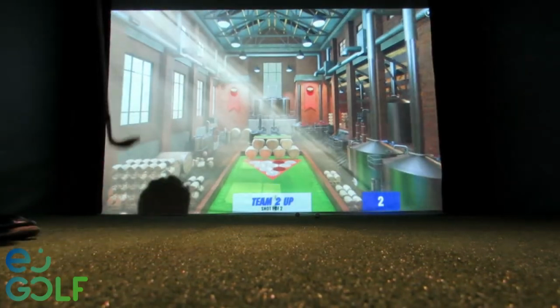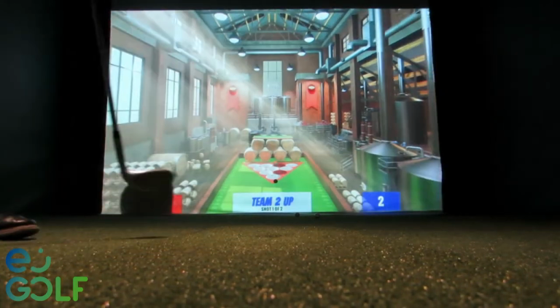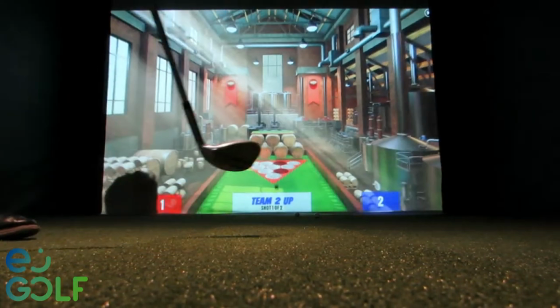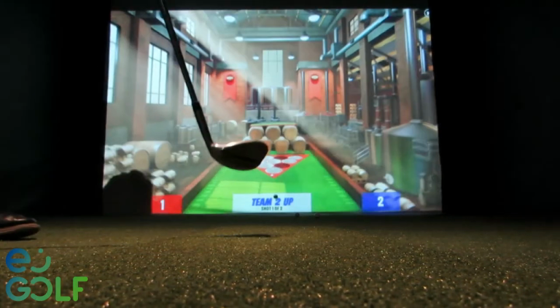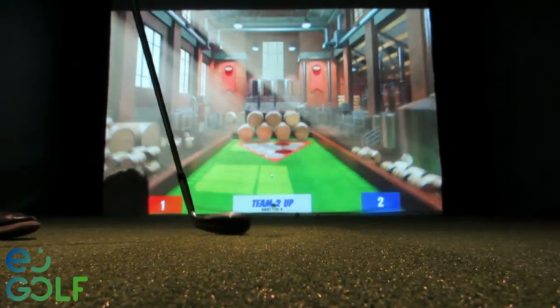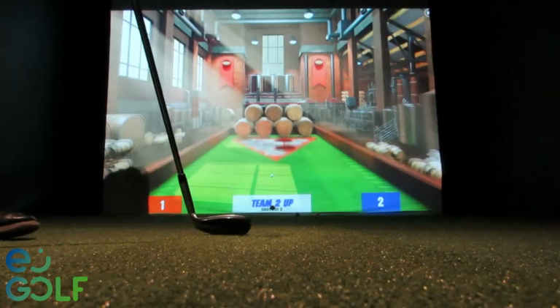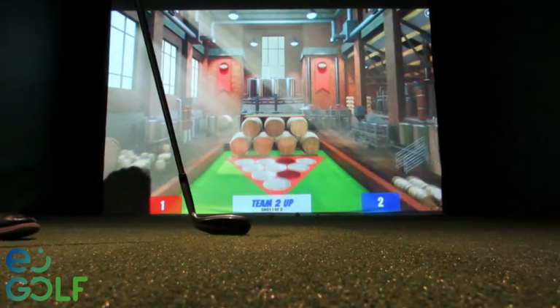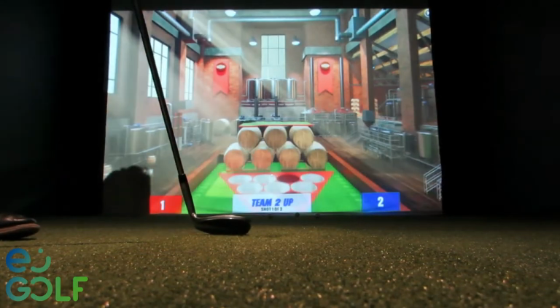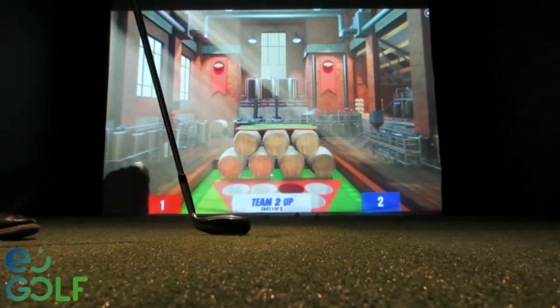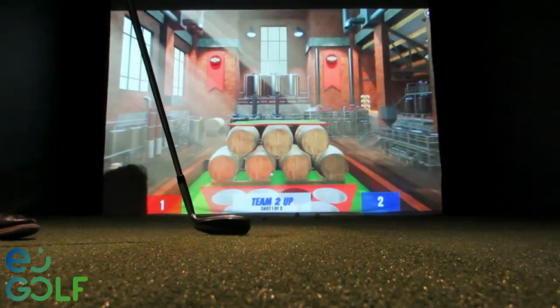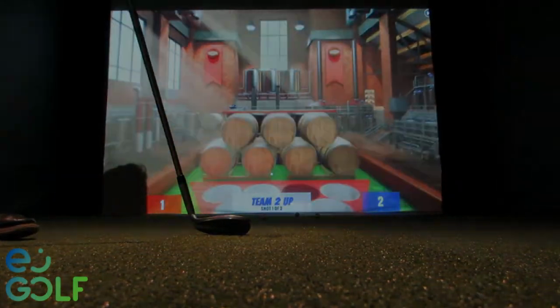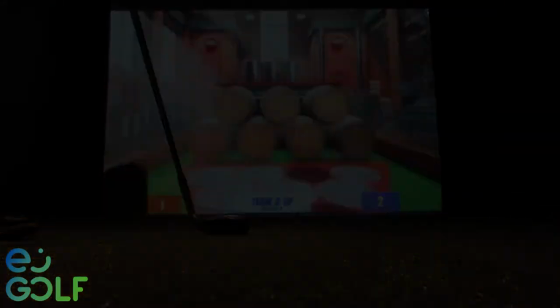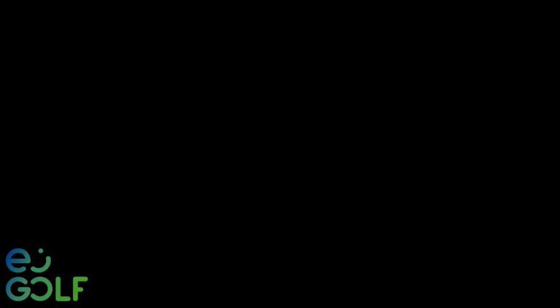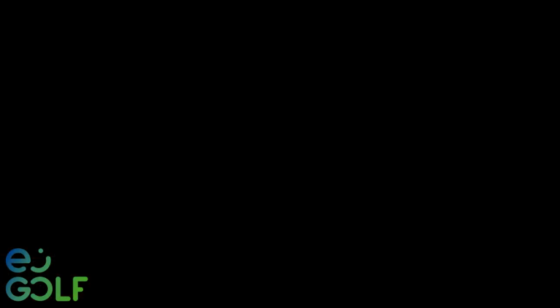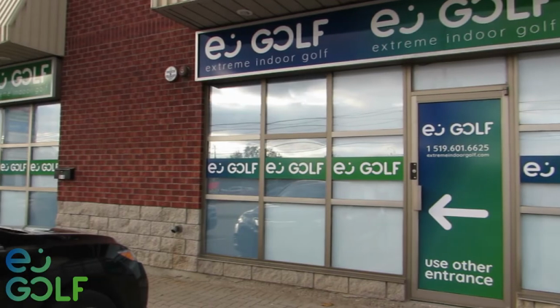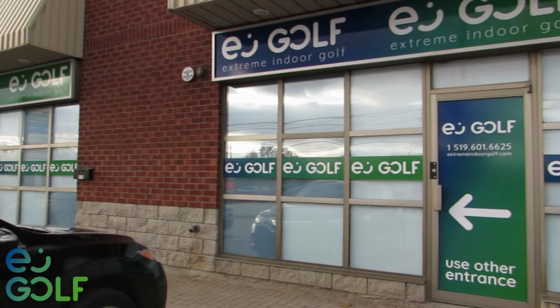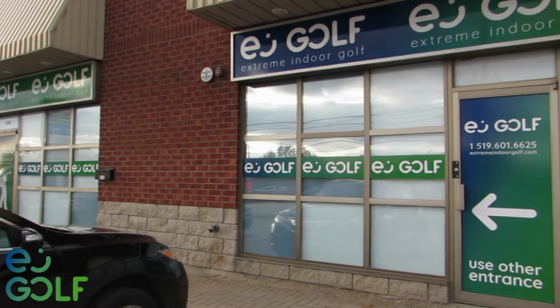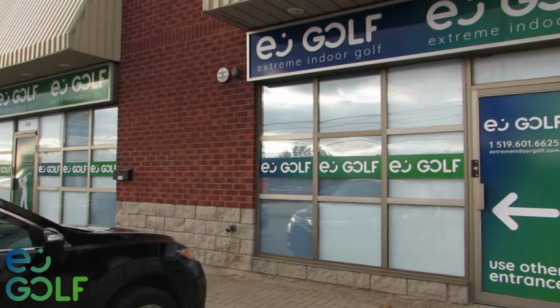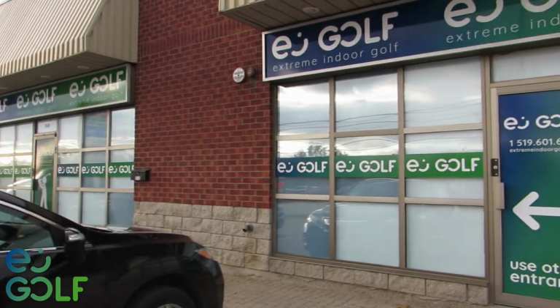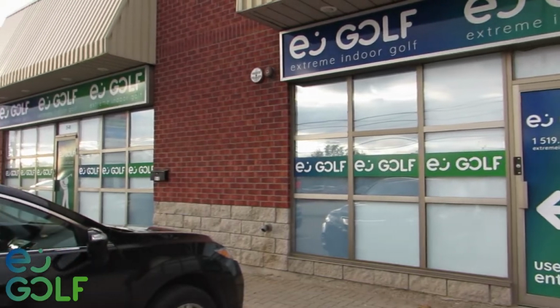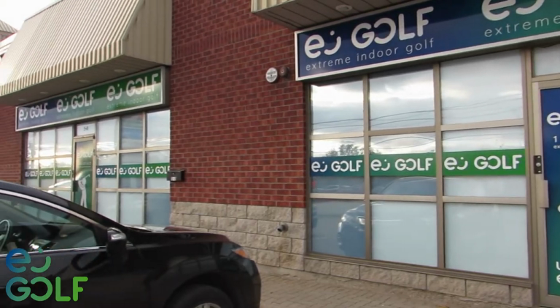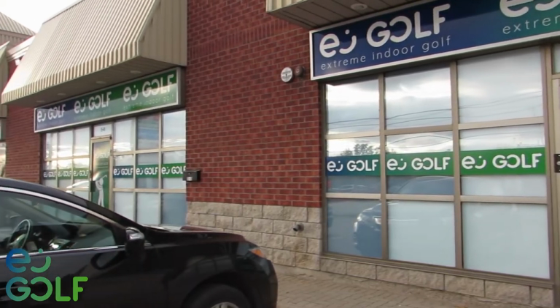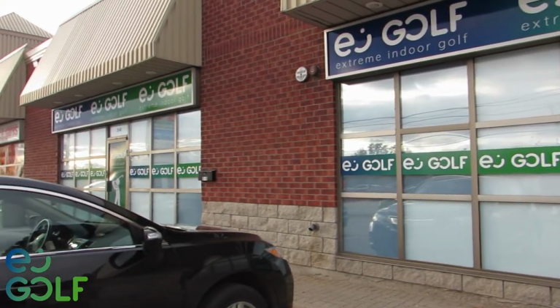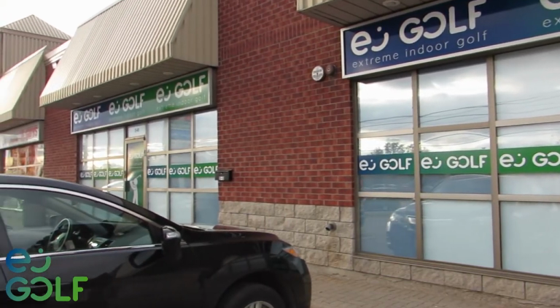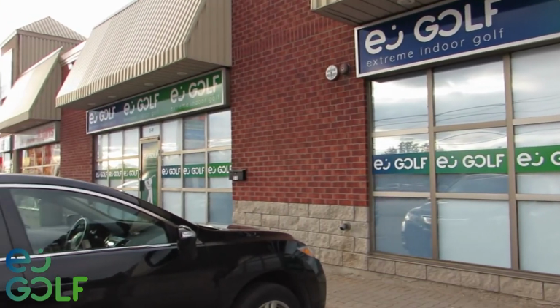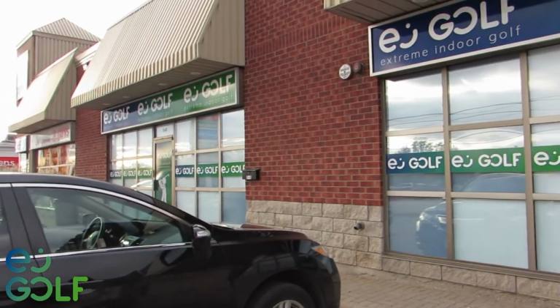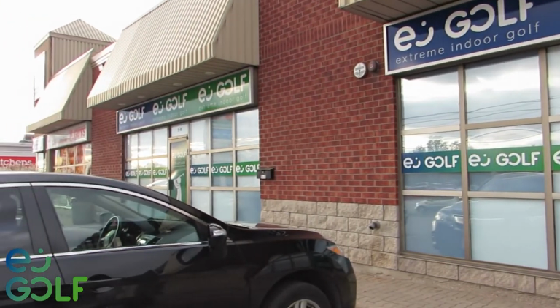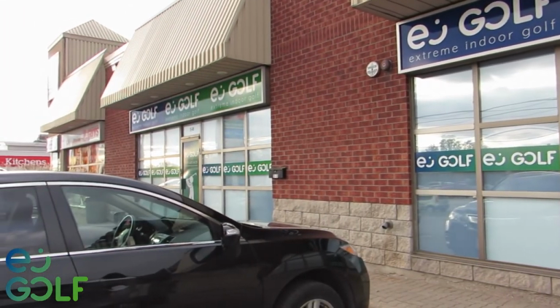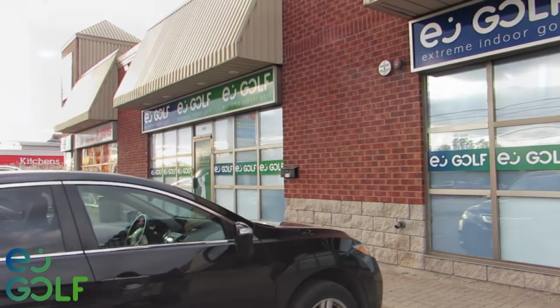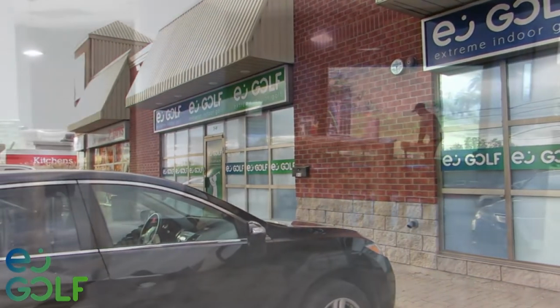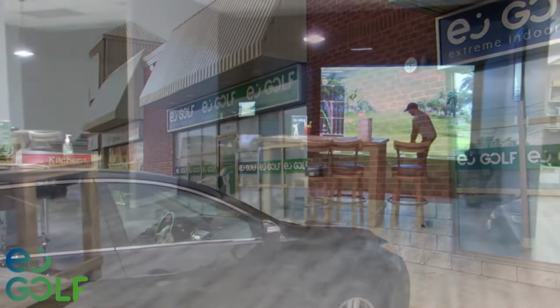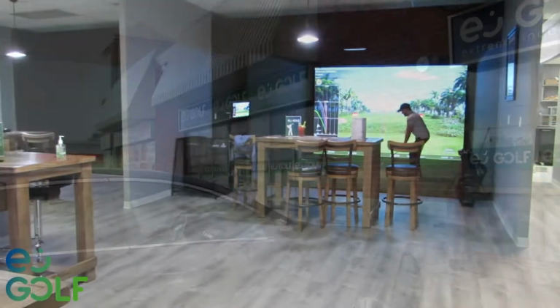Giving back to their community, Xtreme Indoor Golf supports many charities, including Team Challenge, Salvation Army, and local youth sports teams.